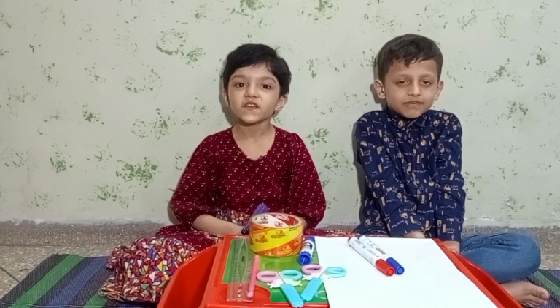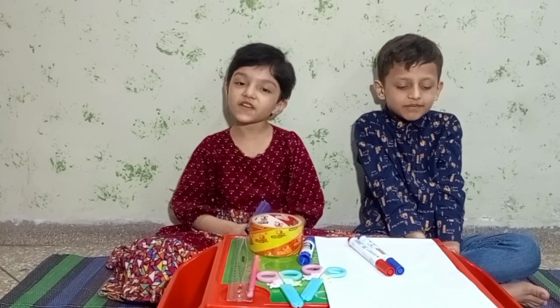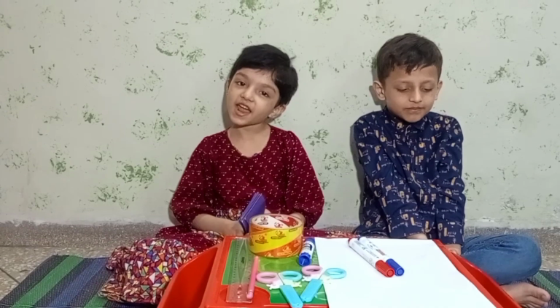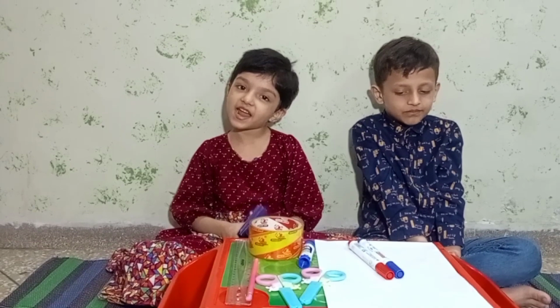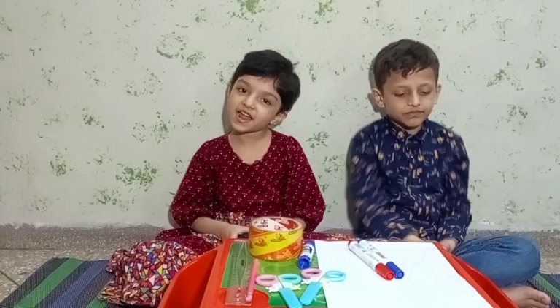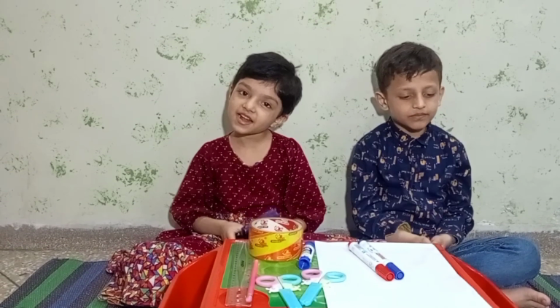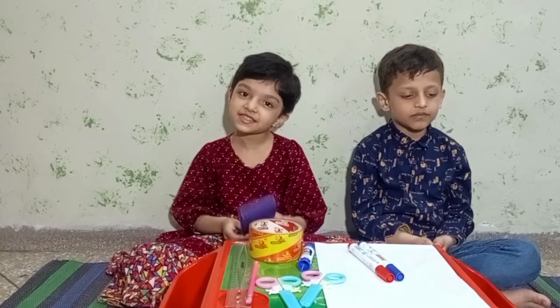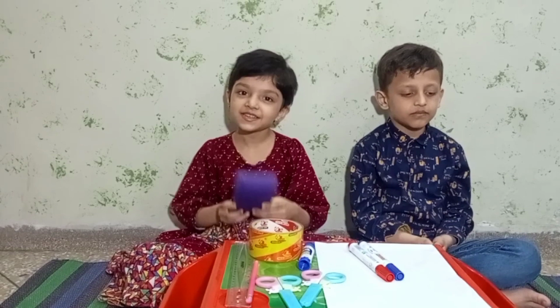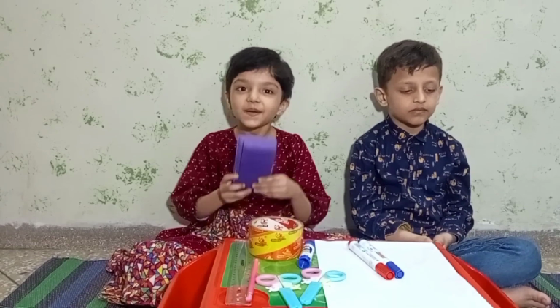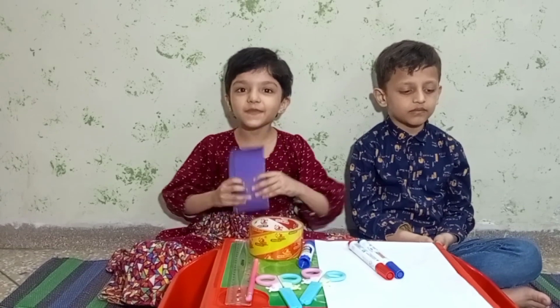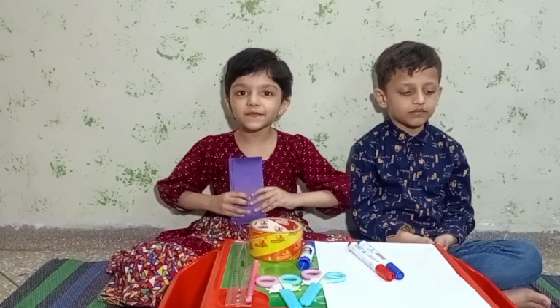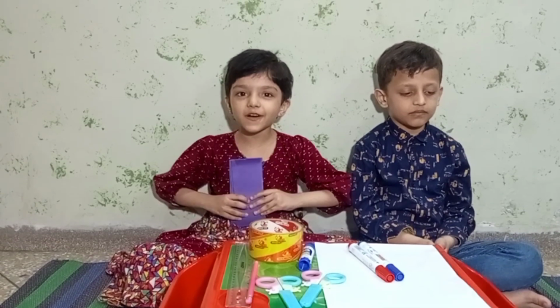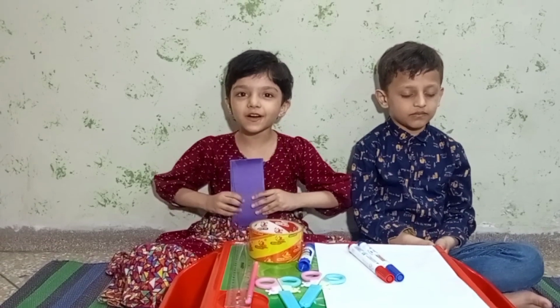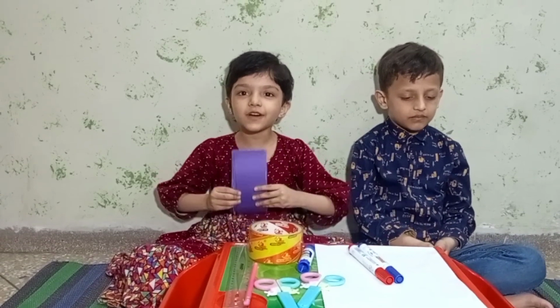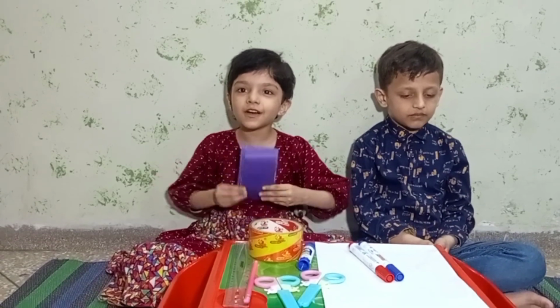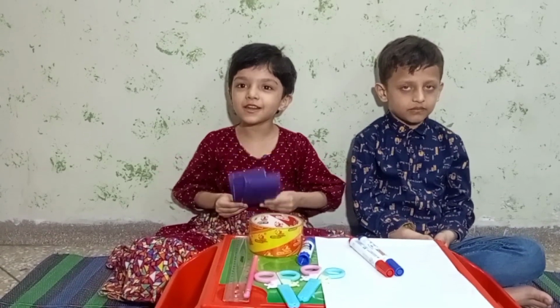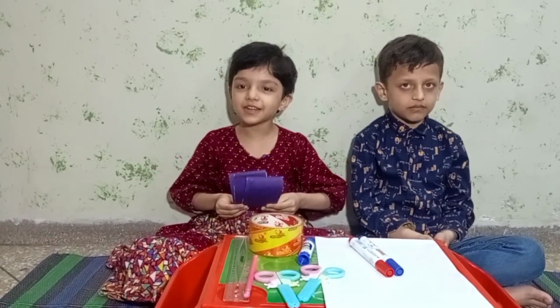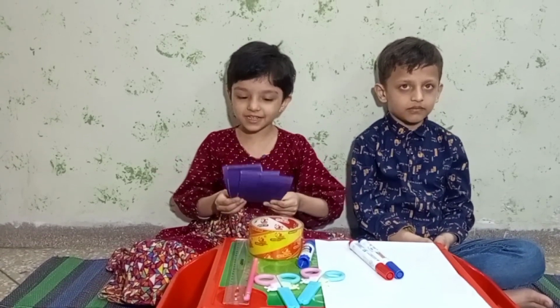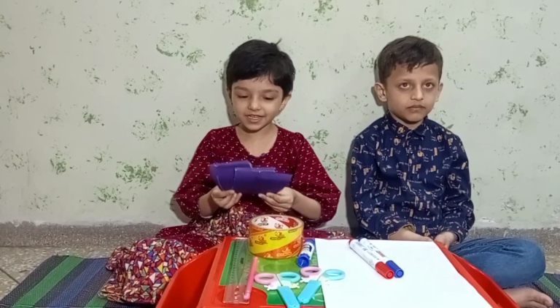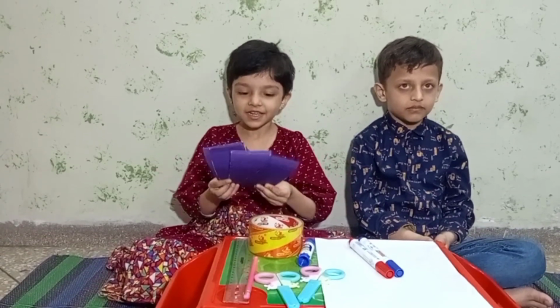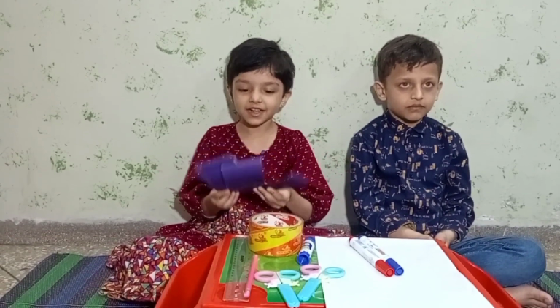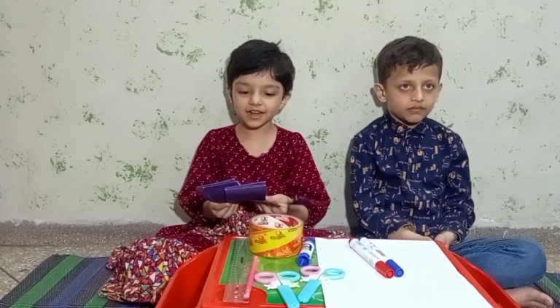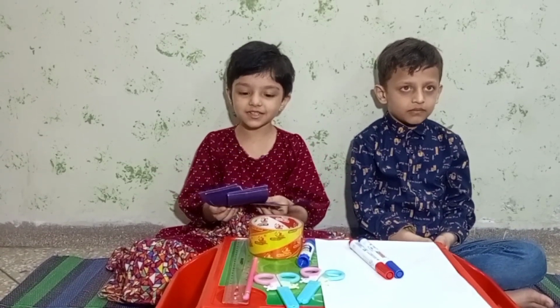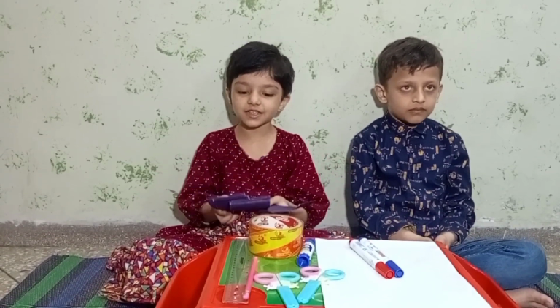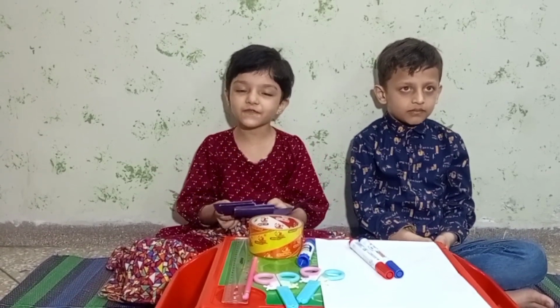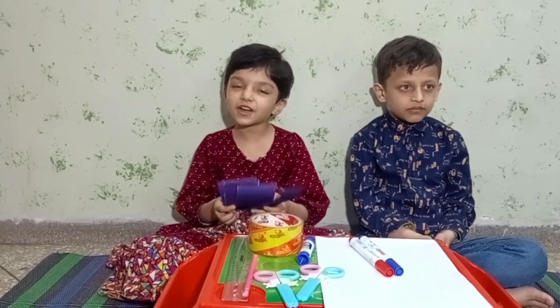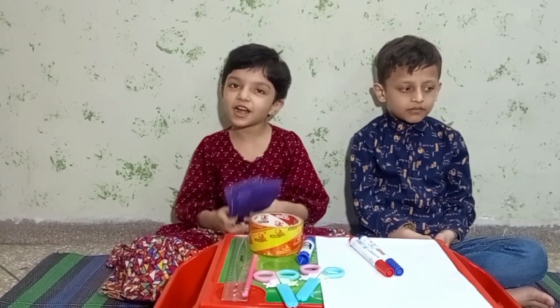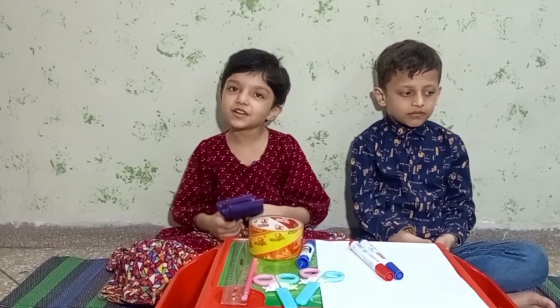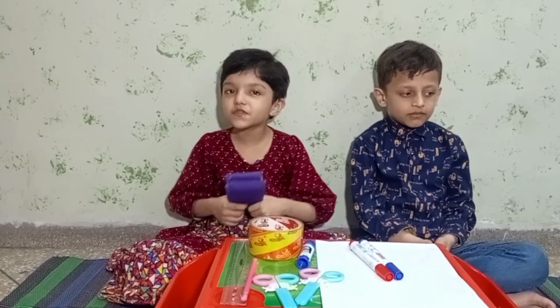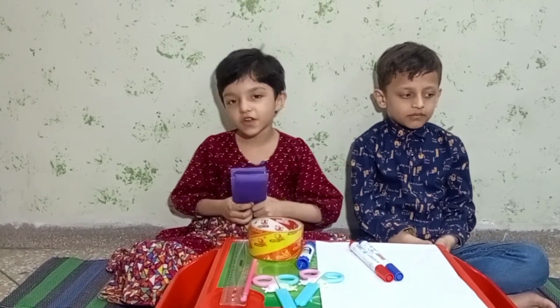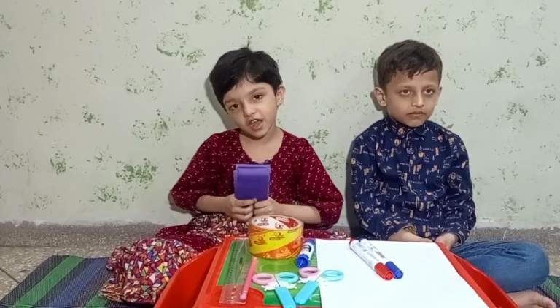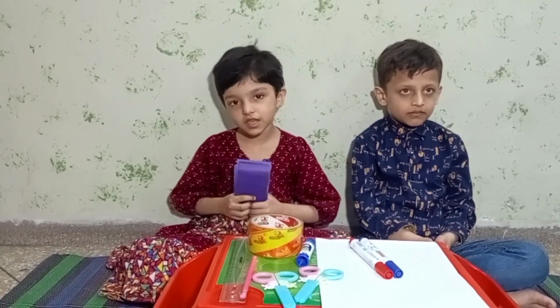Friends, my mom already got some cards for us.